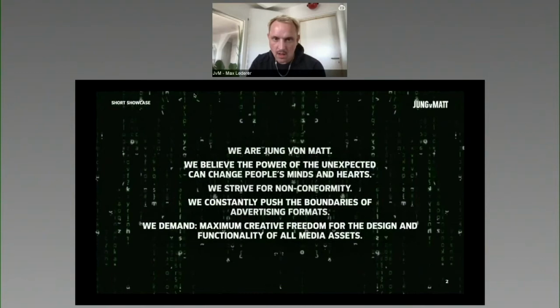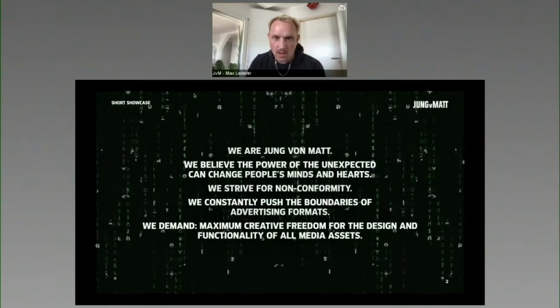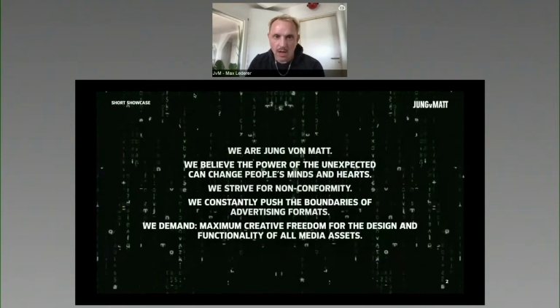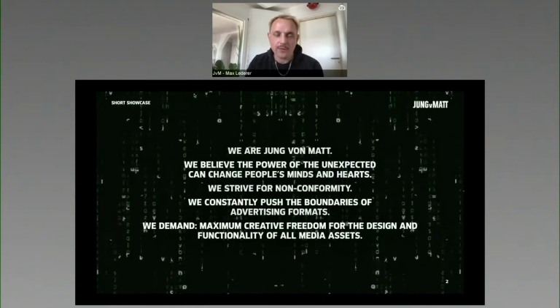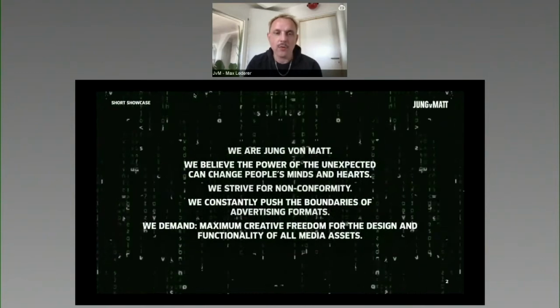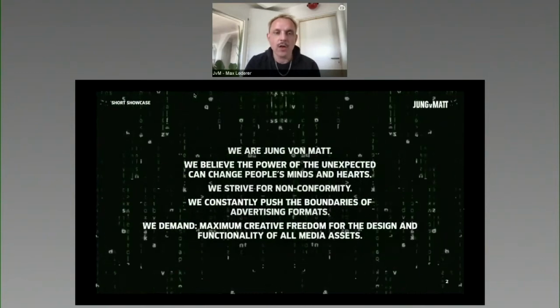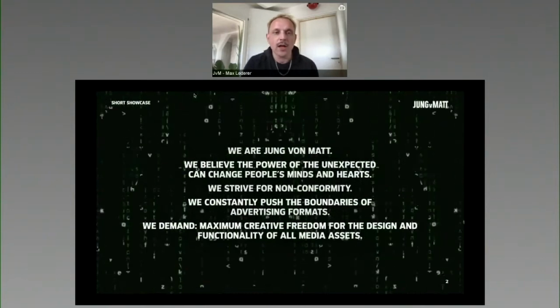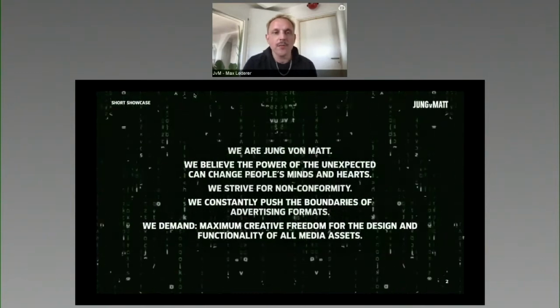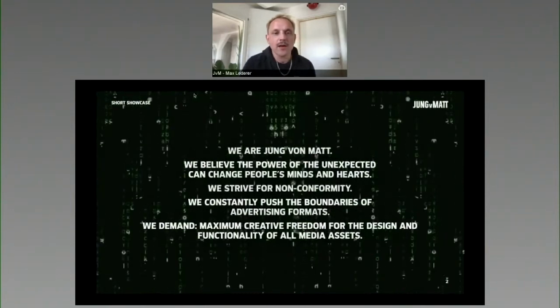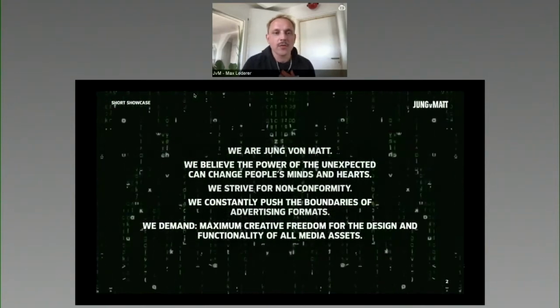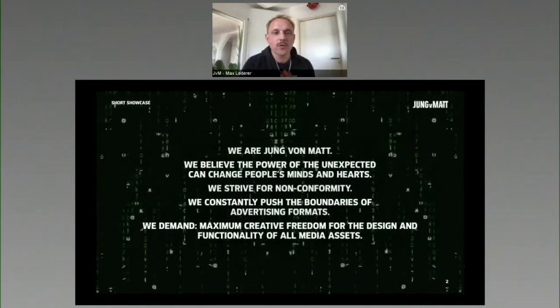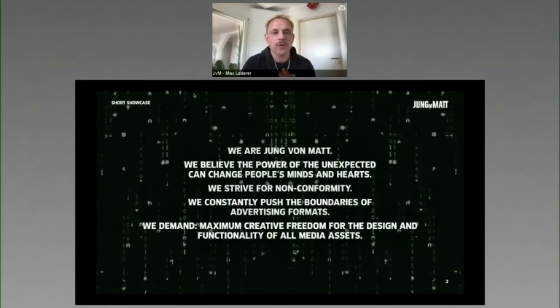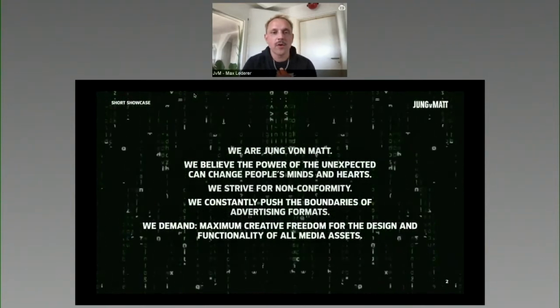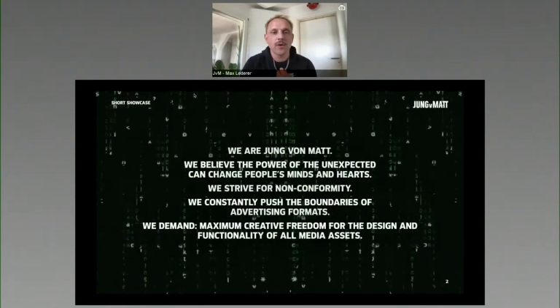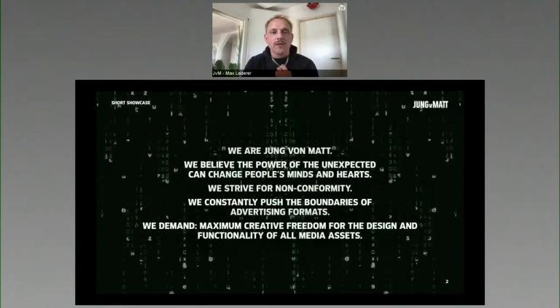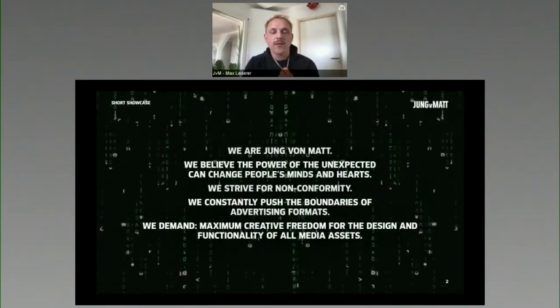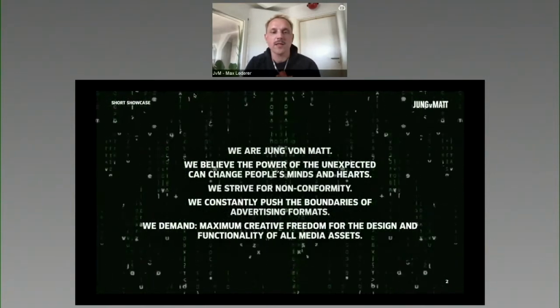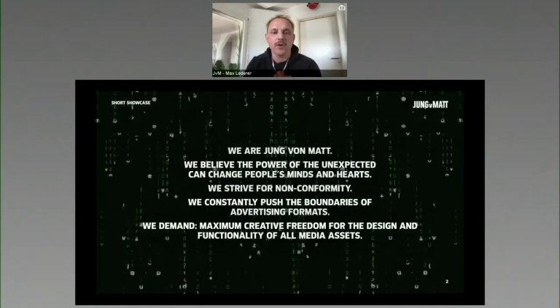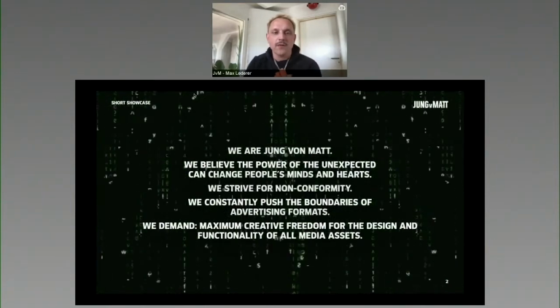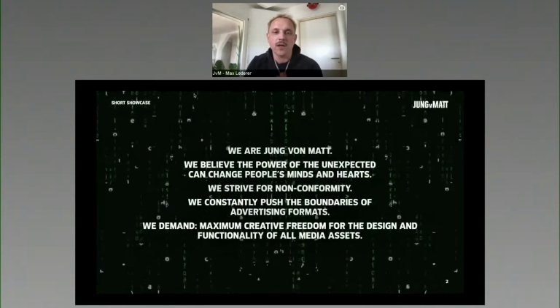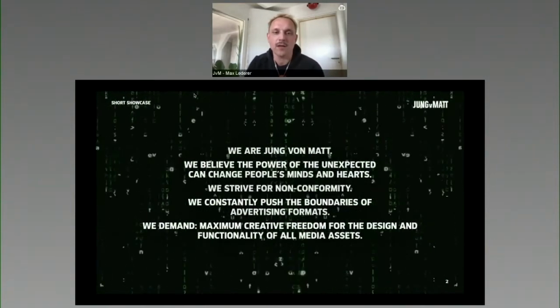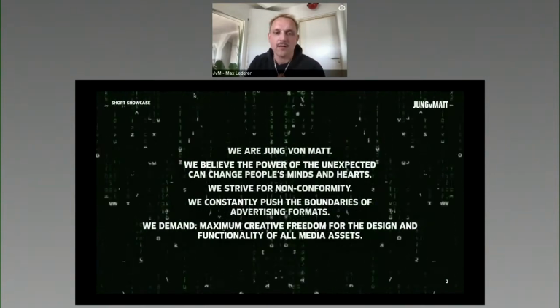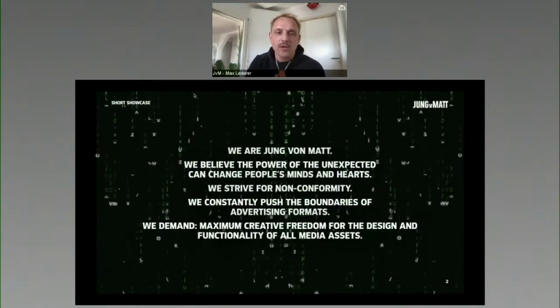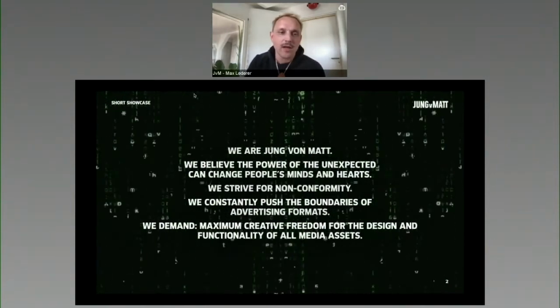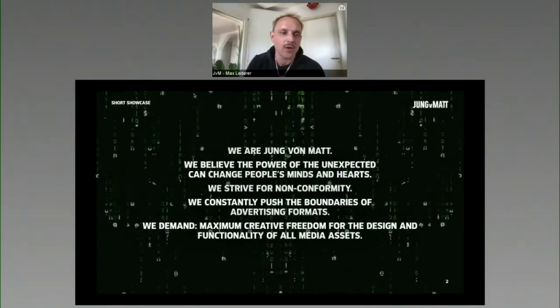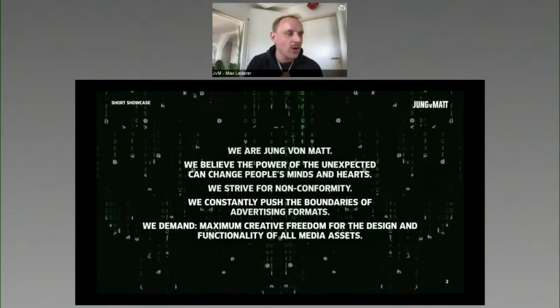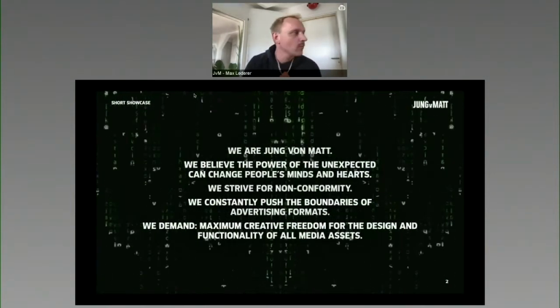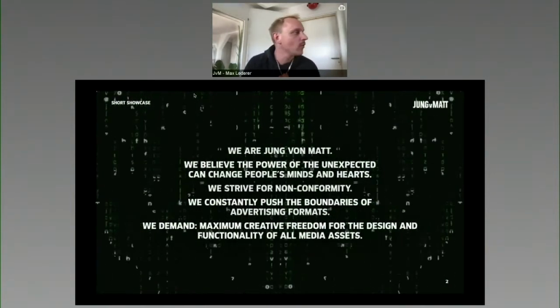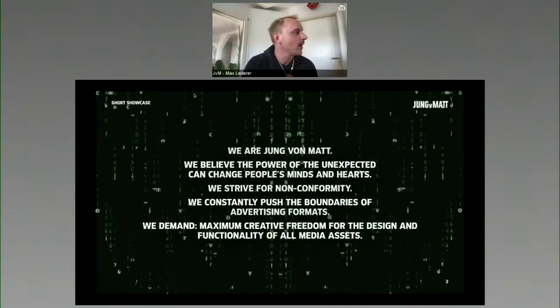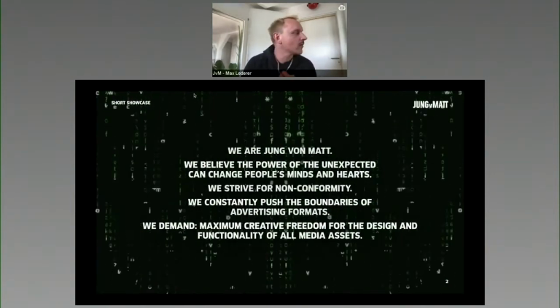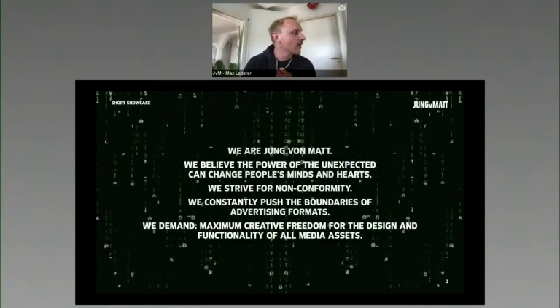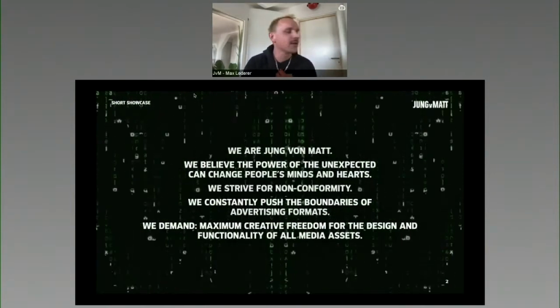Hi, everyone. I'm Max from Jungfohnmacht. Thanks for having us. Today, it's all about mobile creativity.